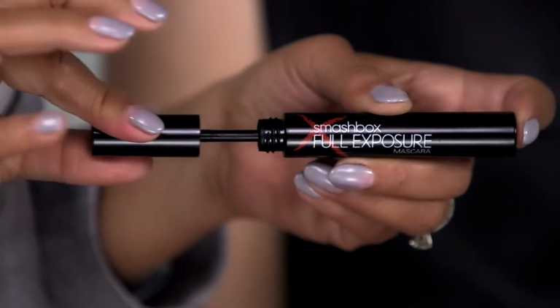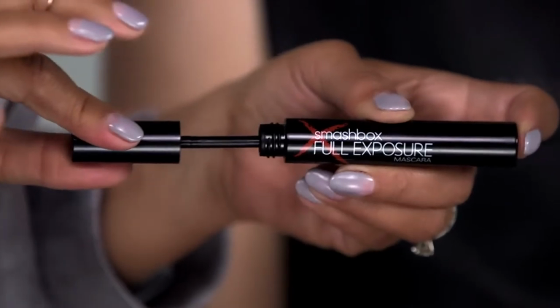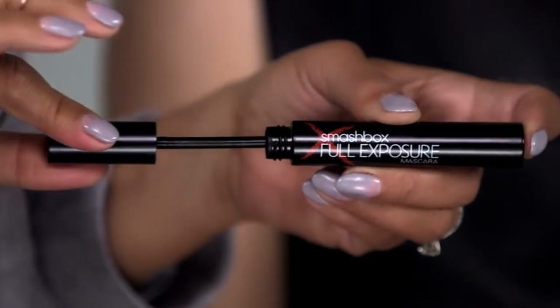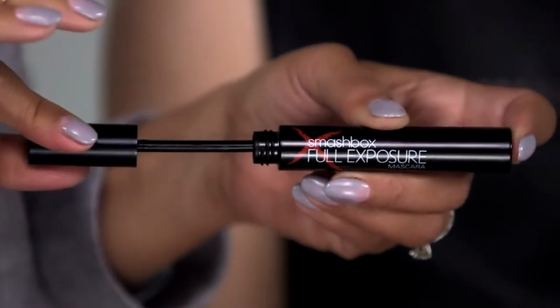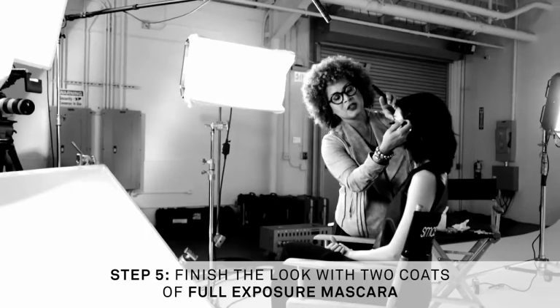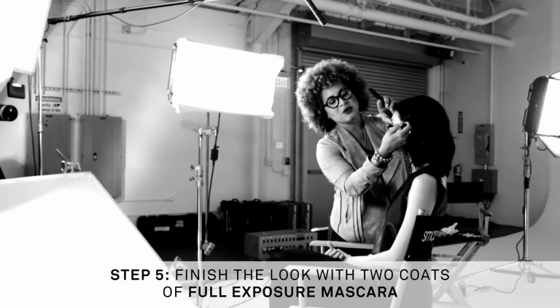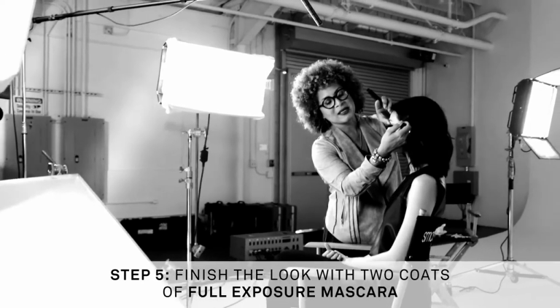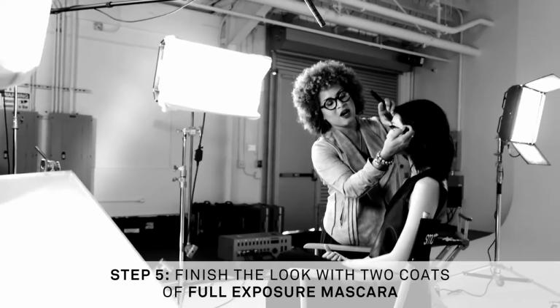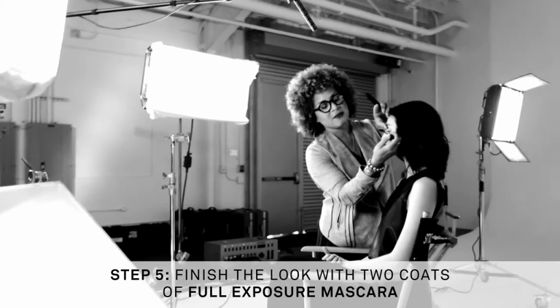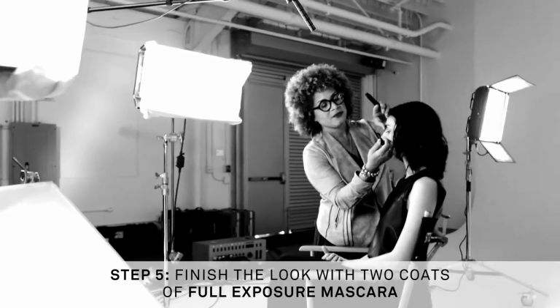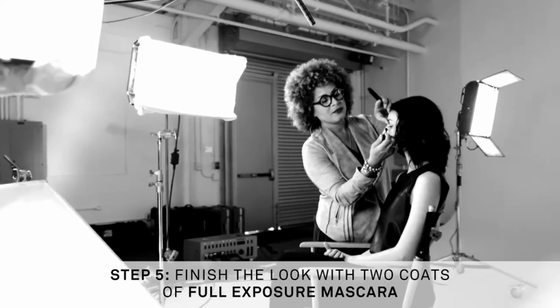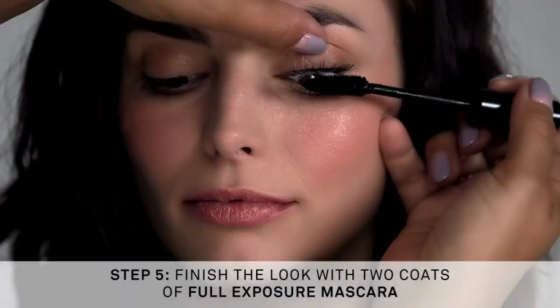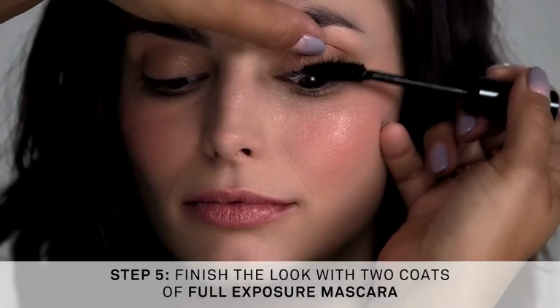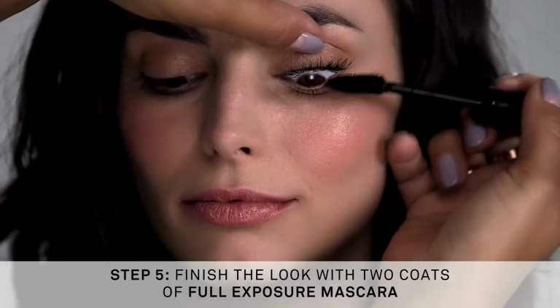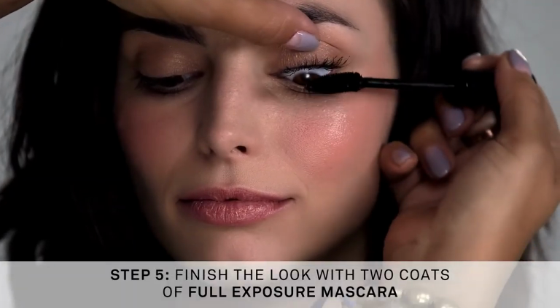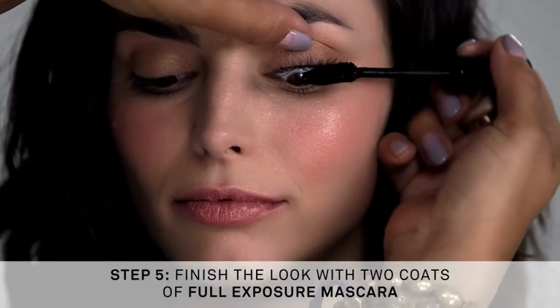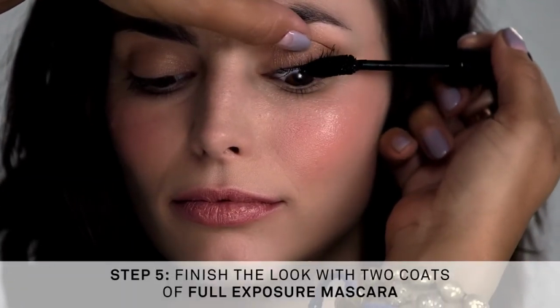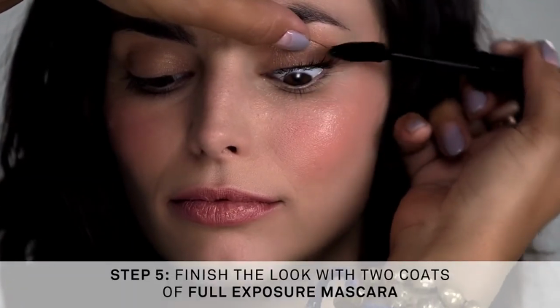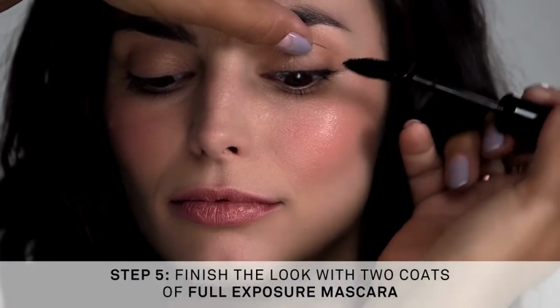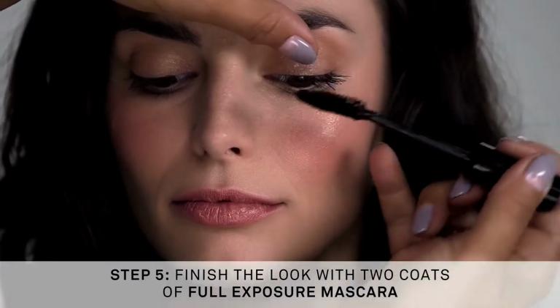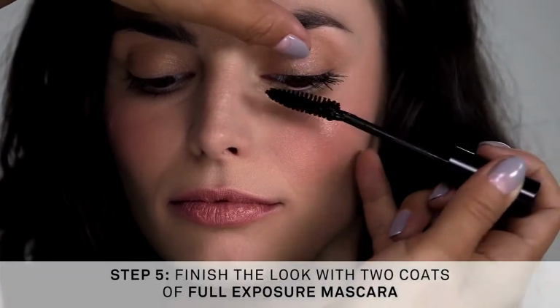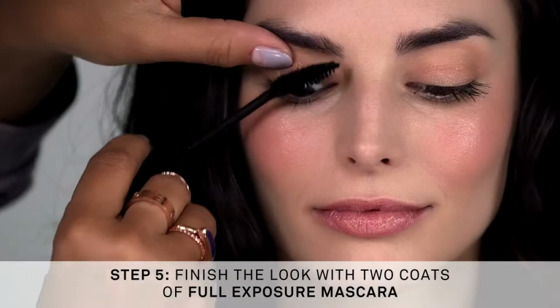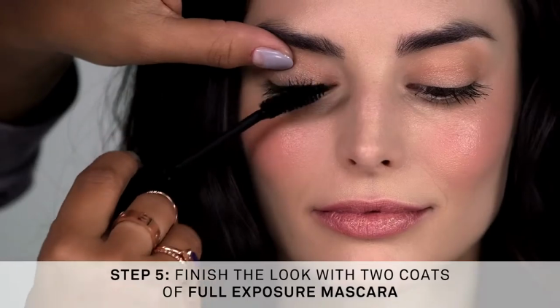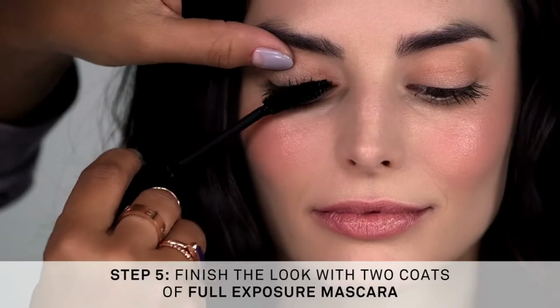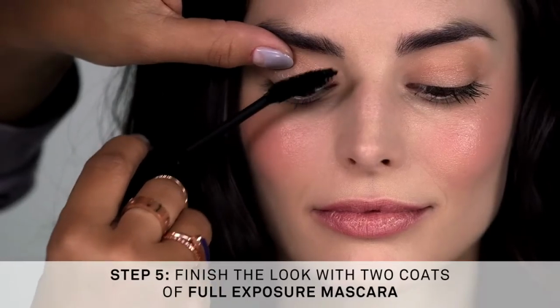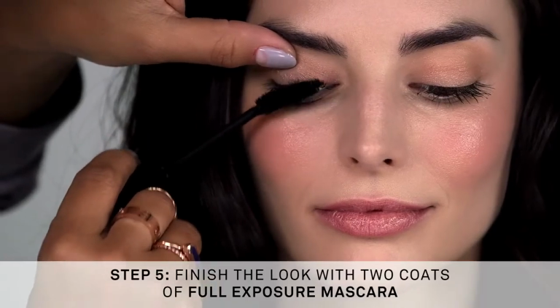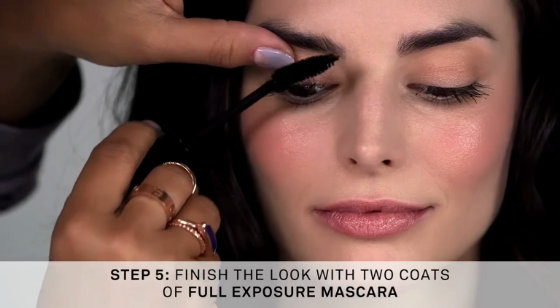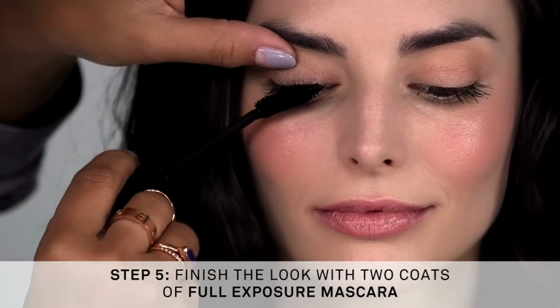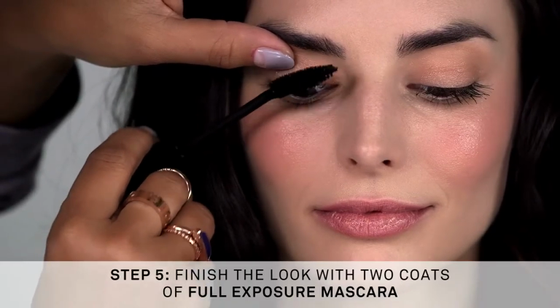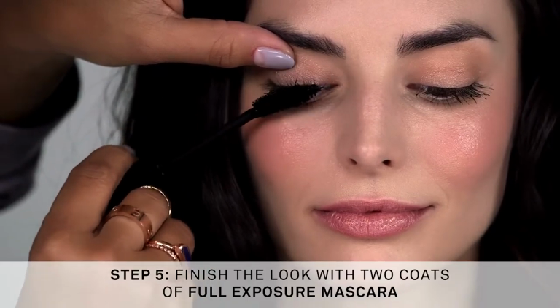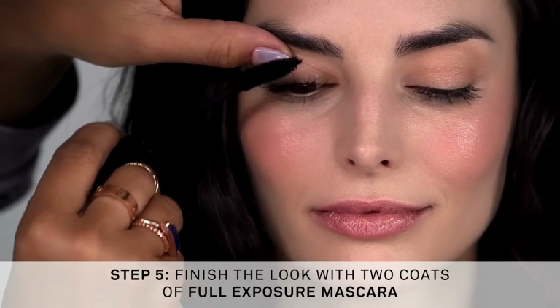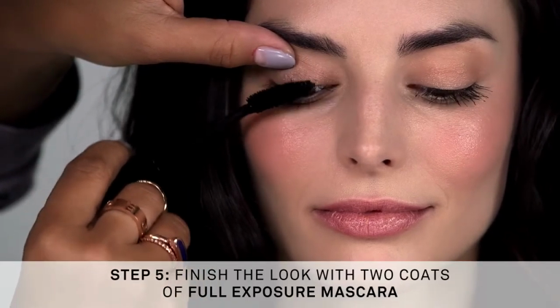Now I'm just building up the lashes with two coats of Full Exposure Mascara. Two coats of Full Exposure Mascara completes any Smashbox look.